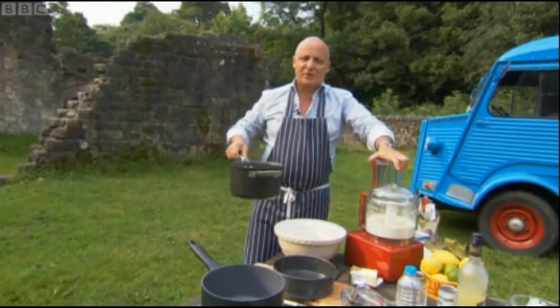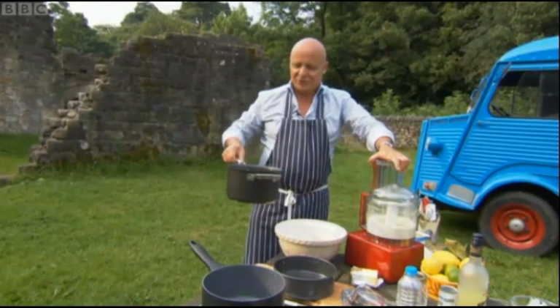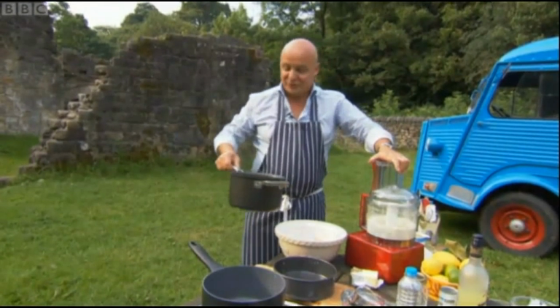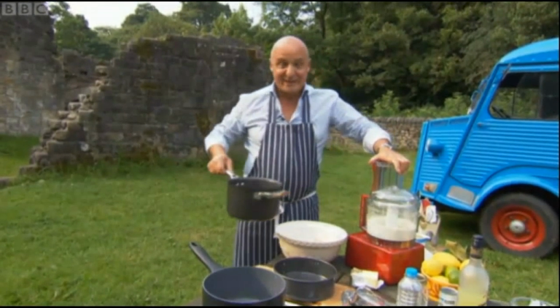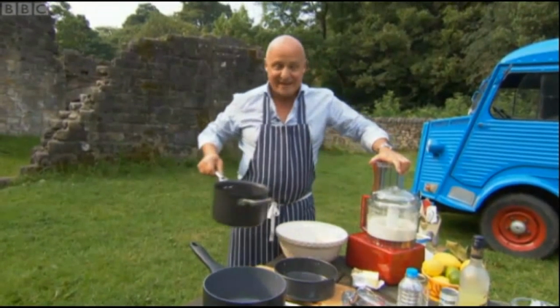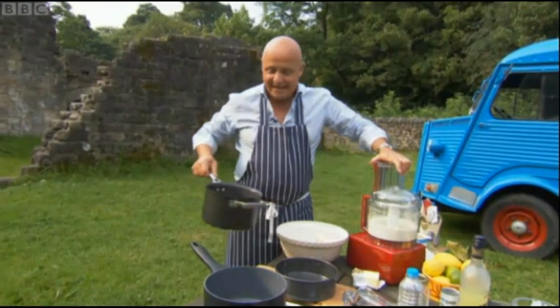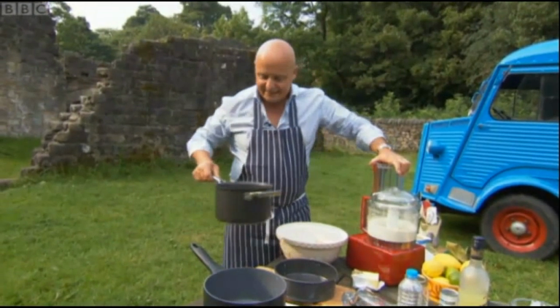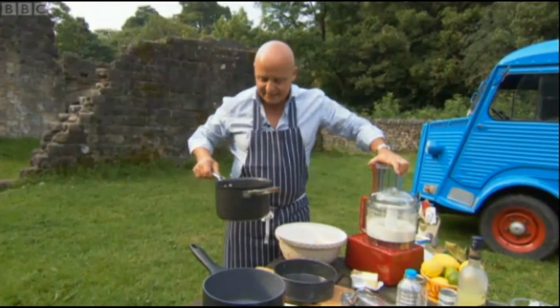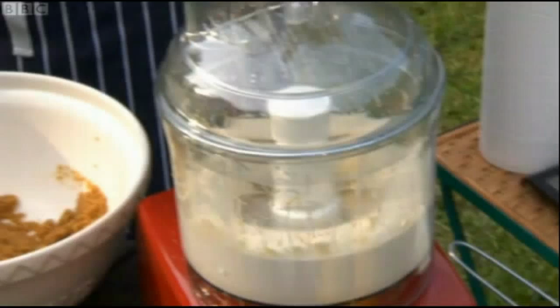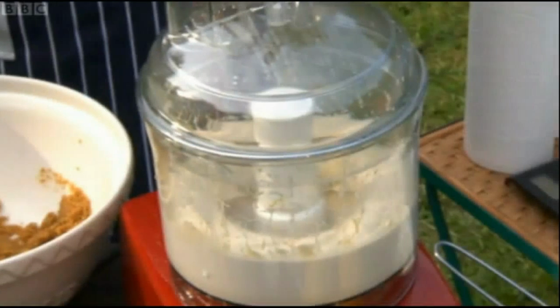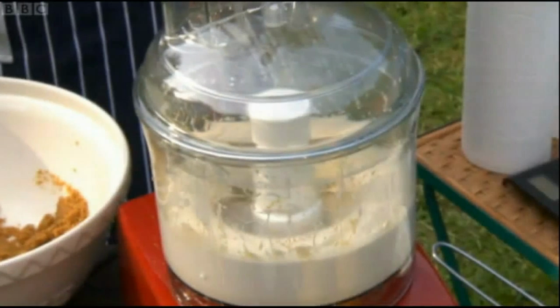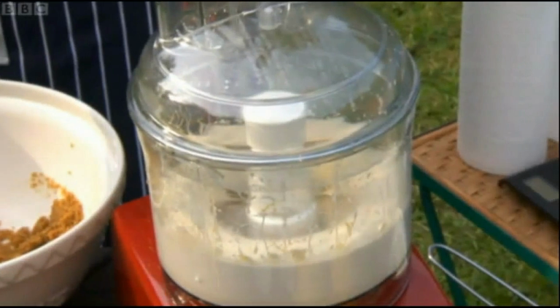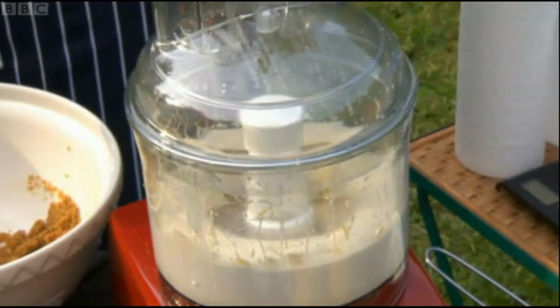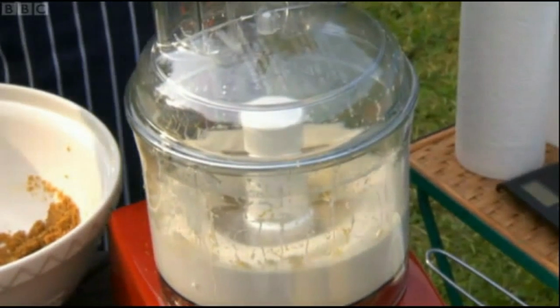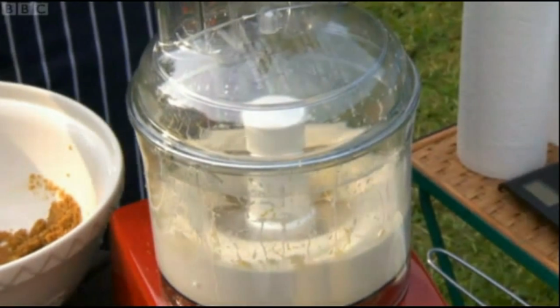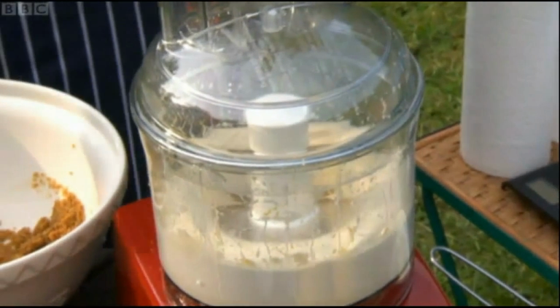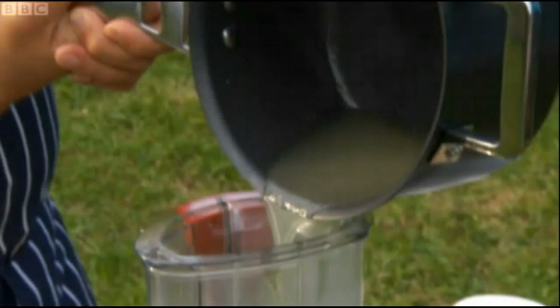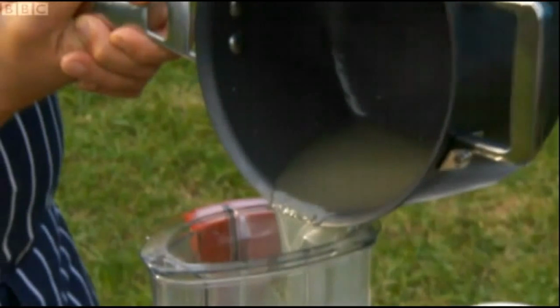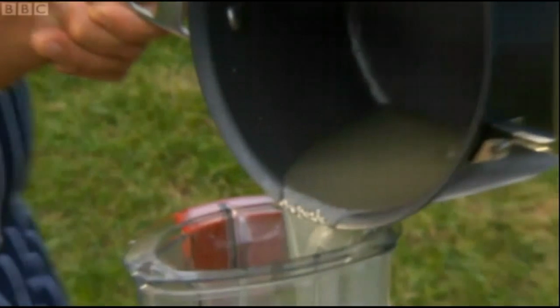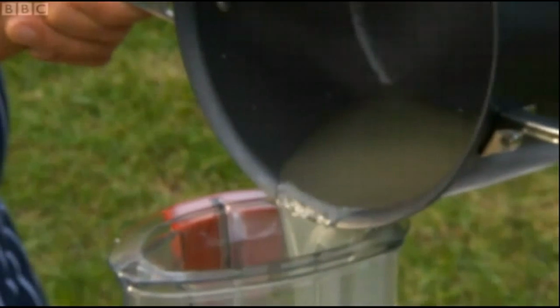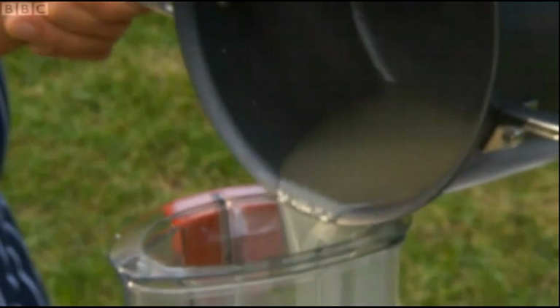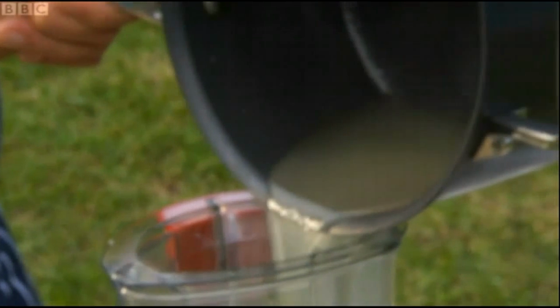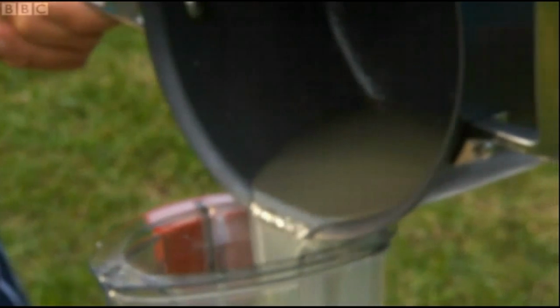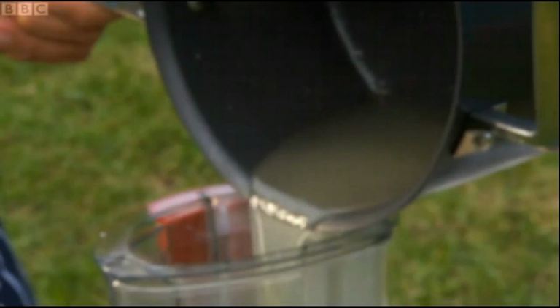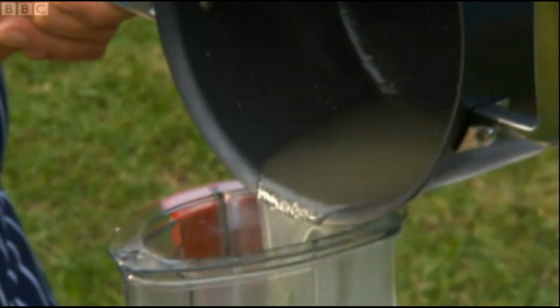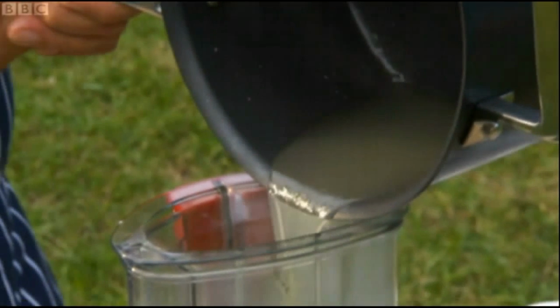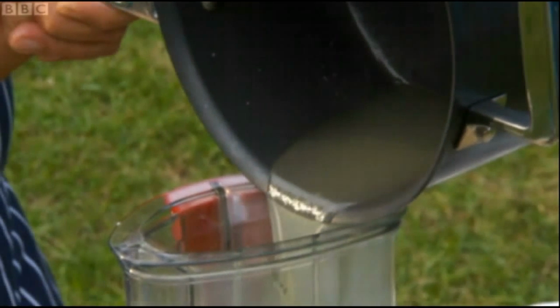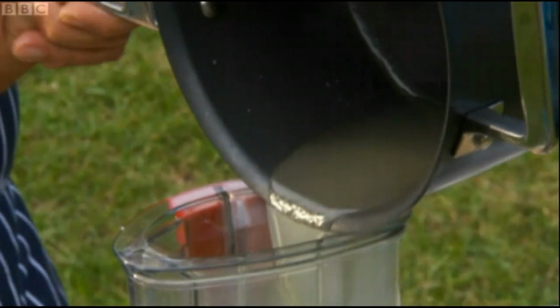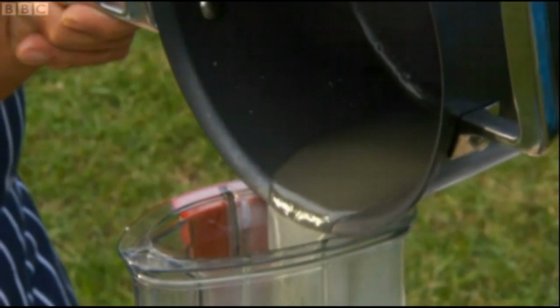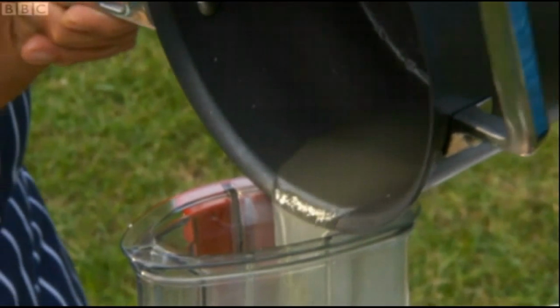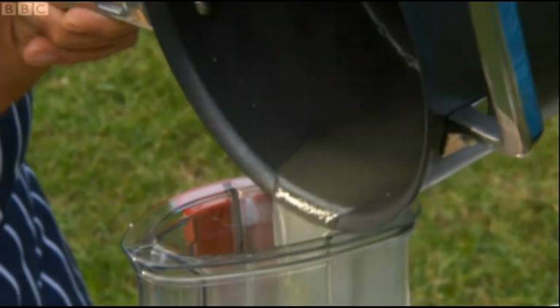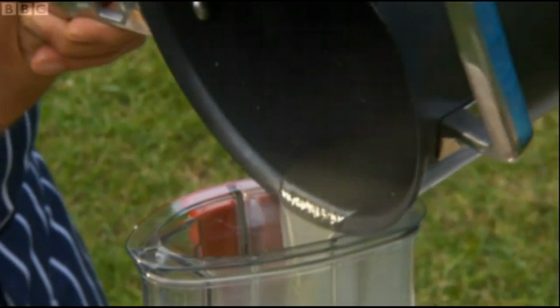I wish you could smell that. So the whole thing now goes into the food processor, nice and gently. And there you go.